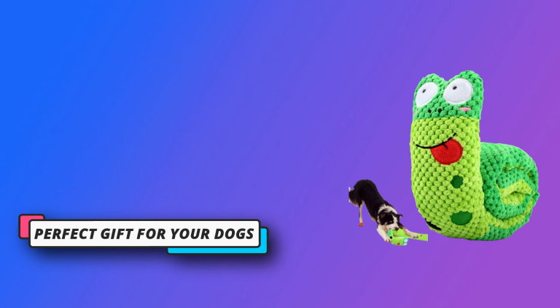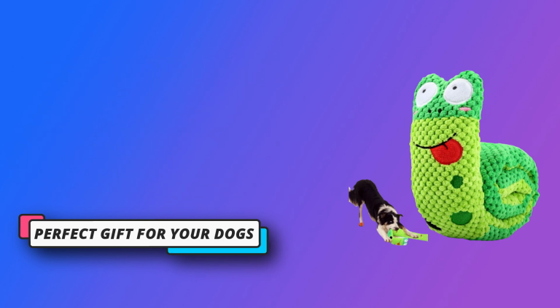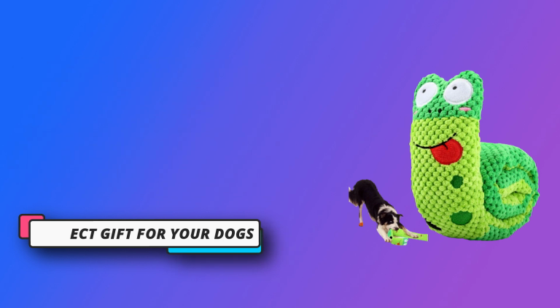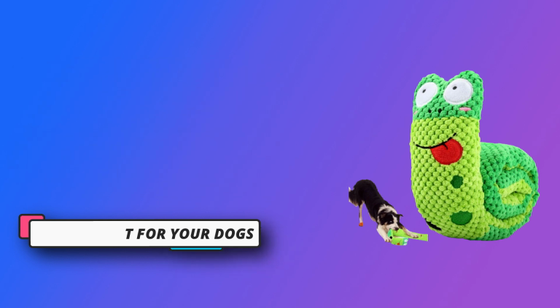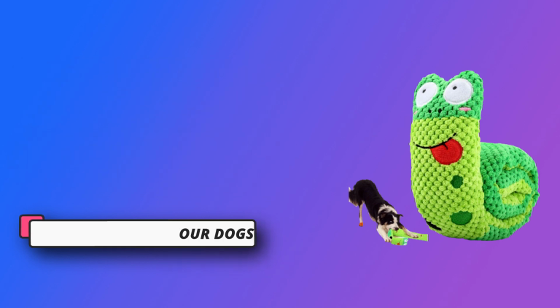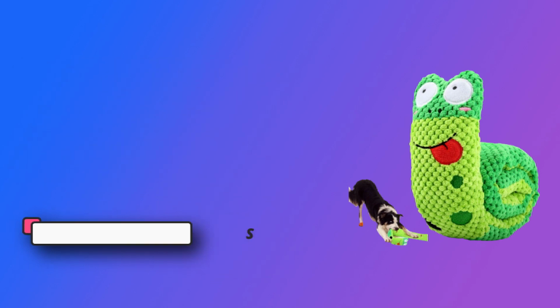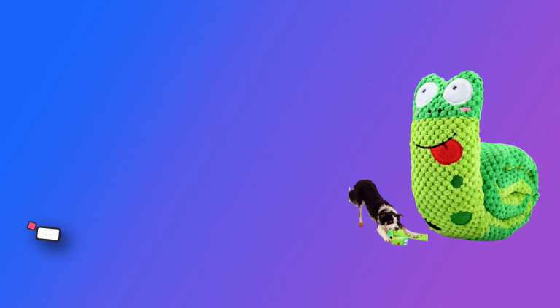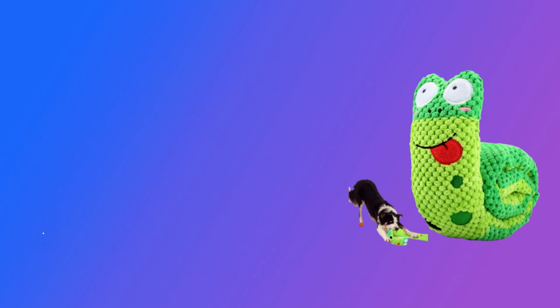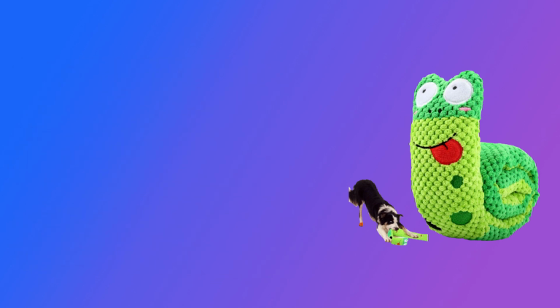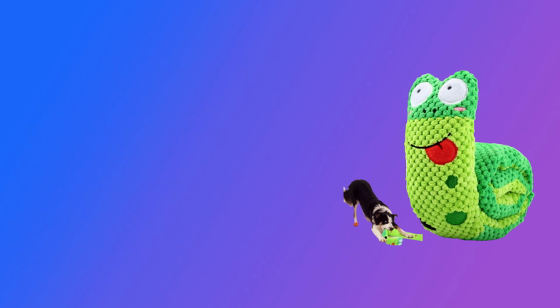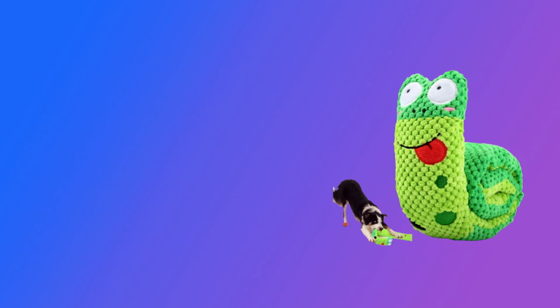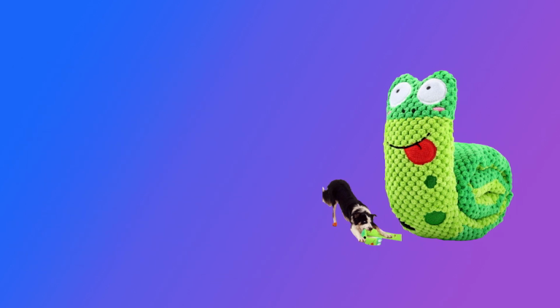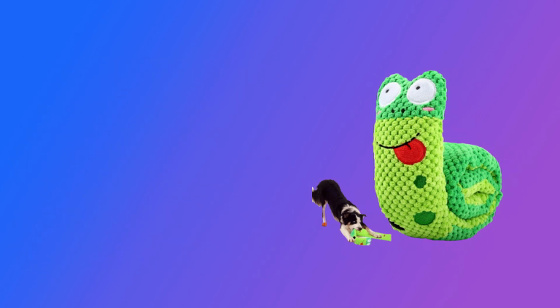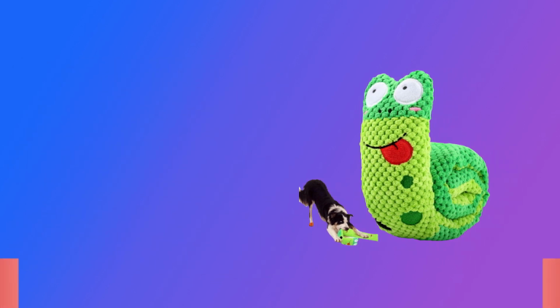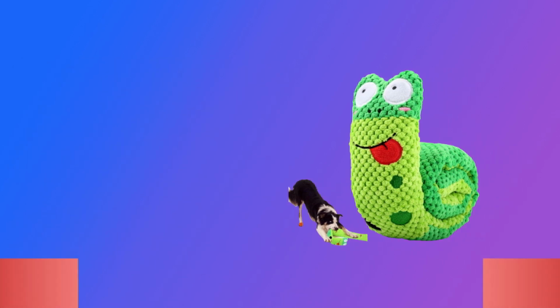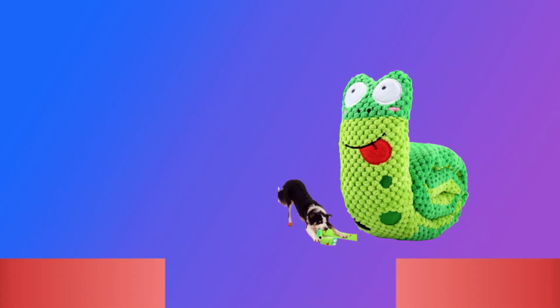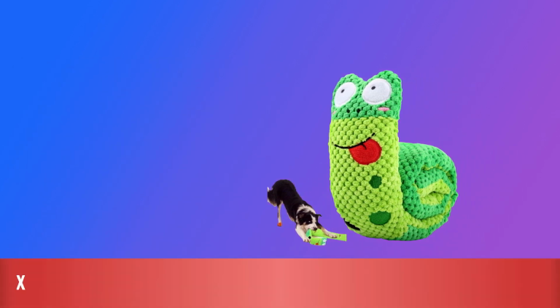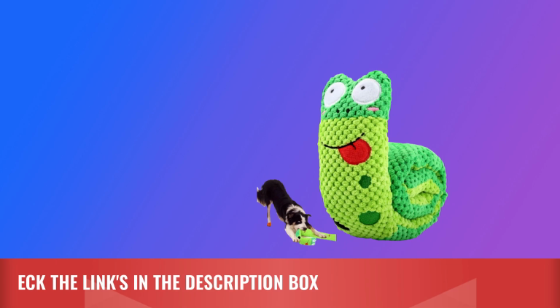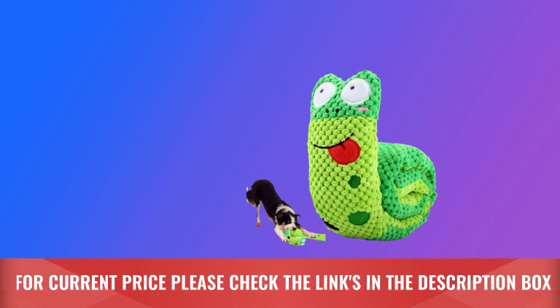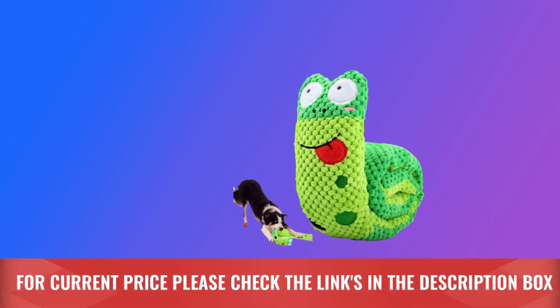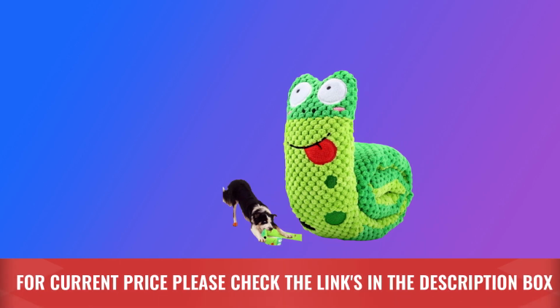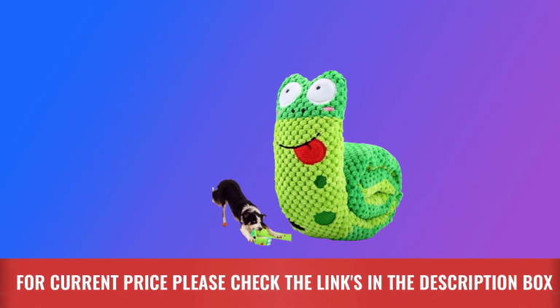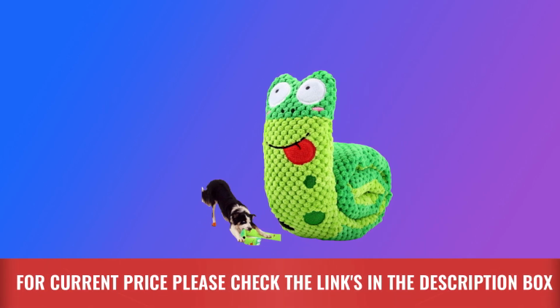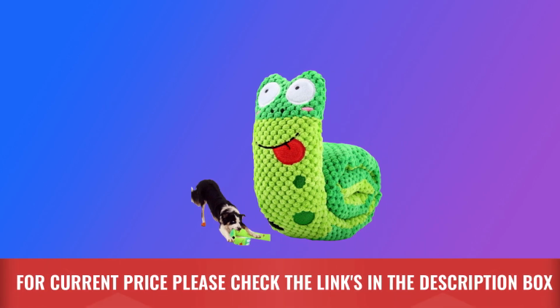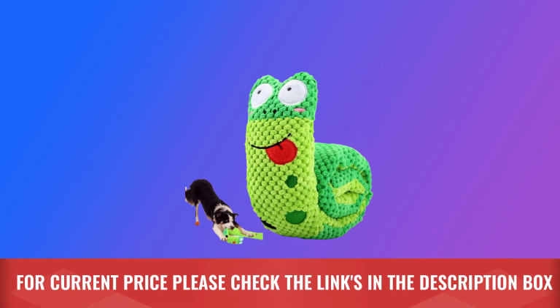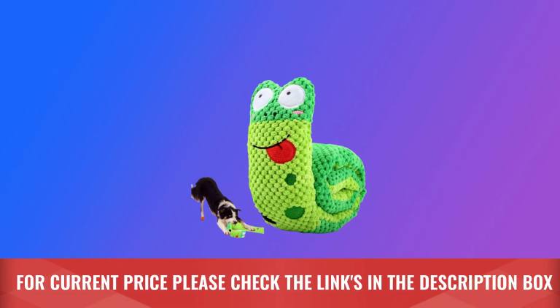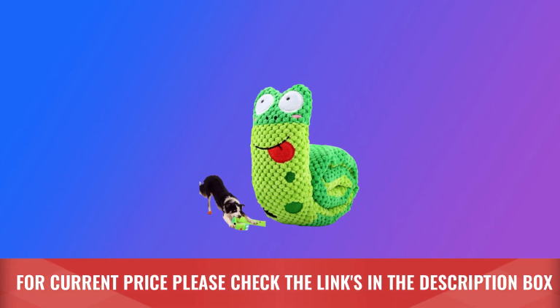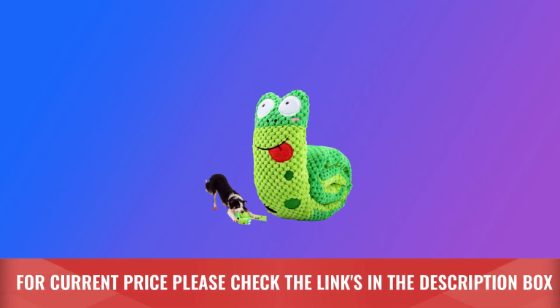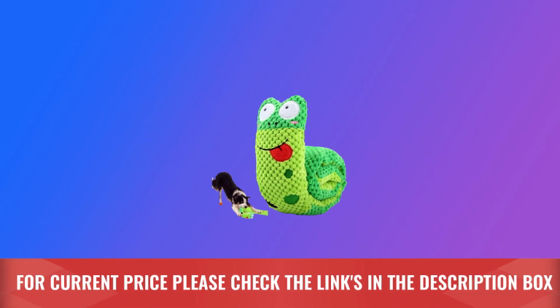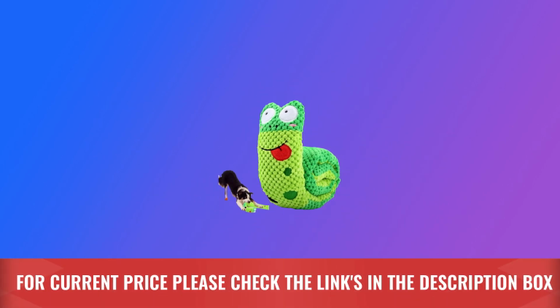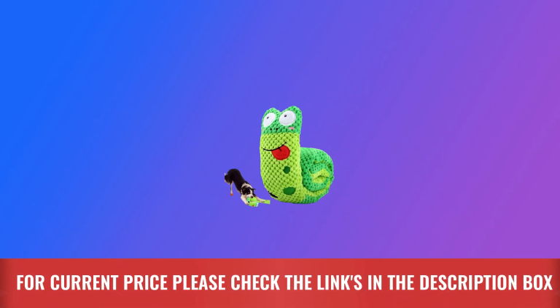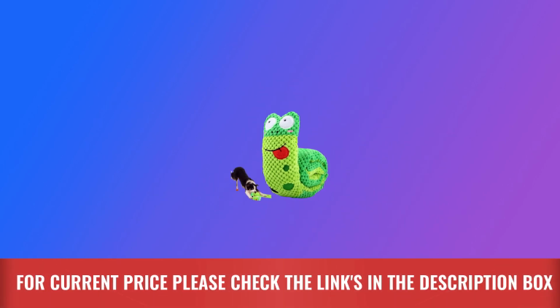Safe and easy cleaning. For current price, please check the links in the description box.